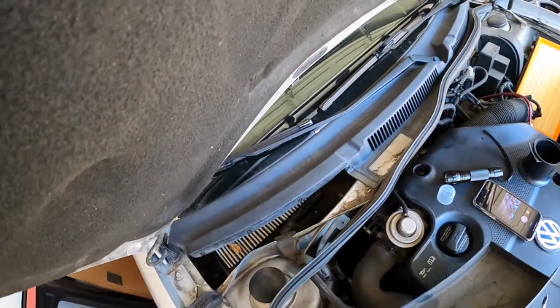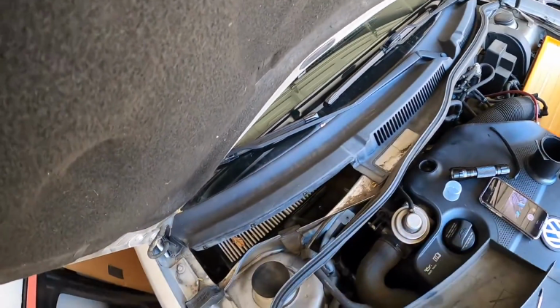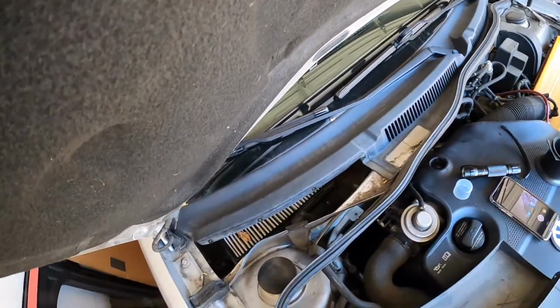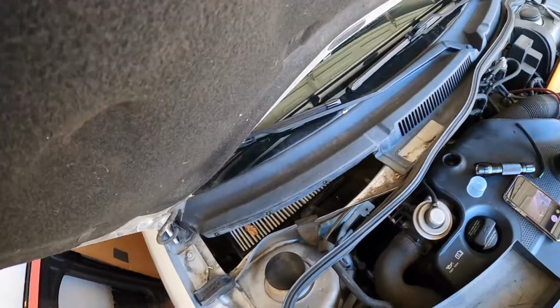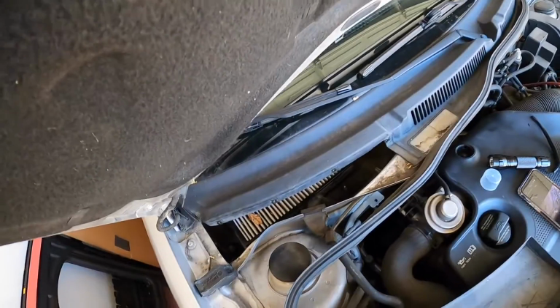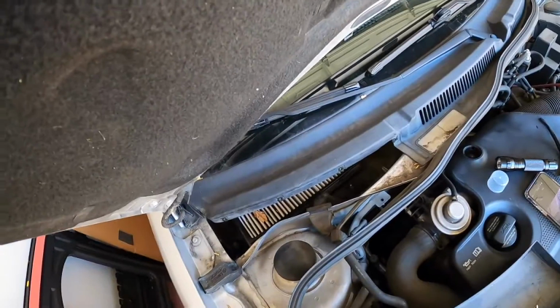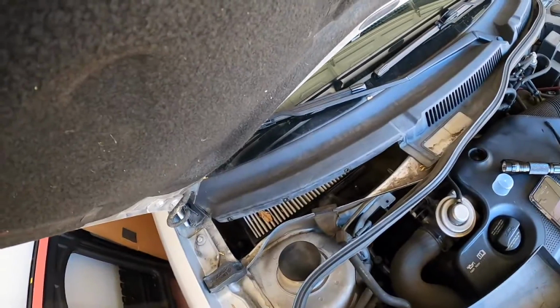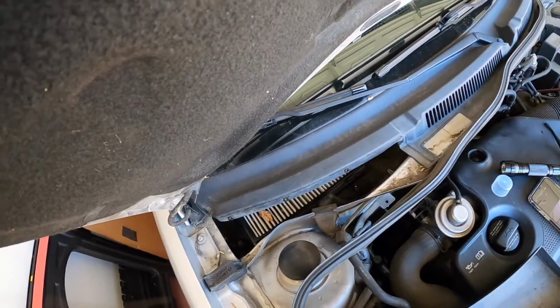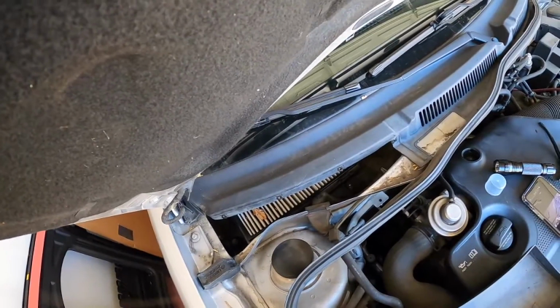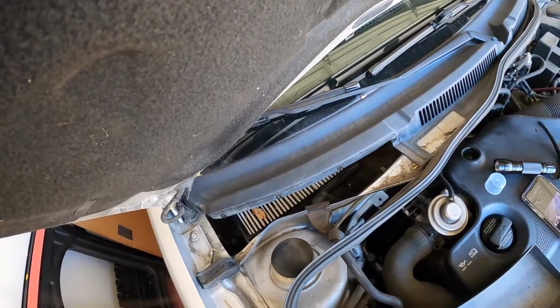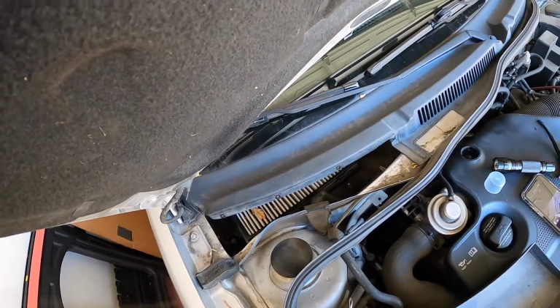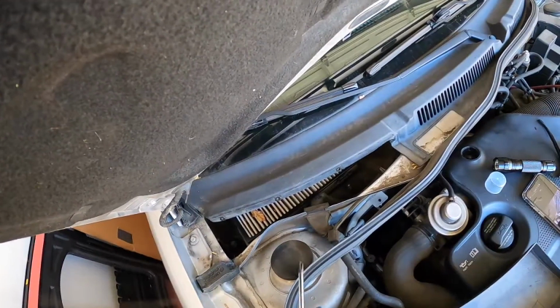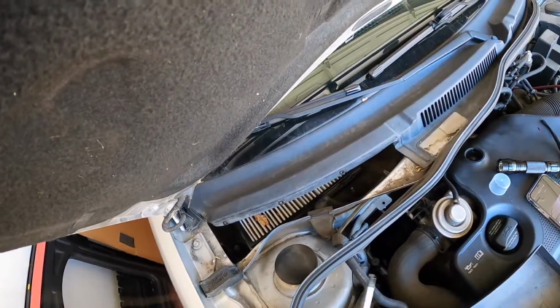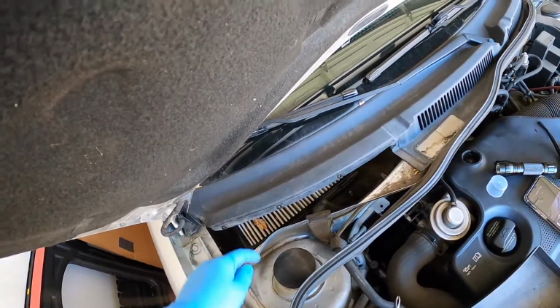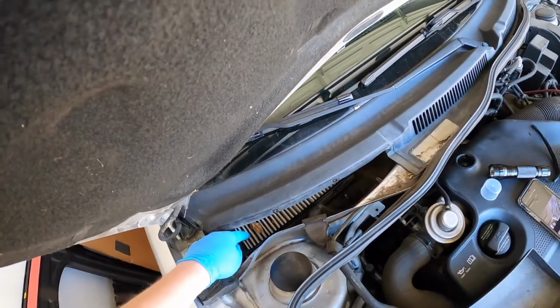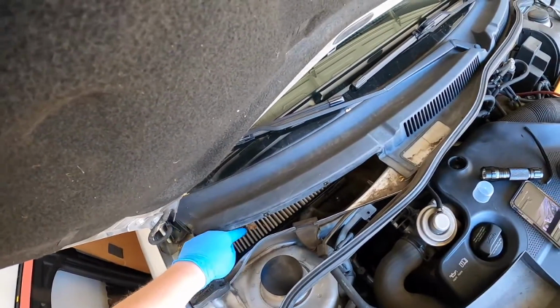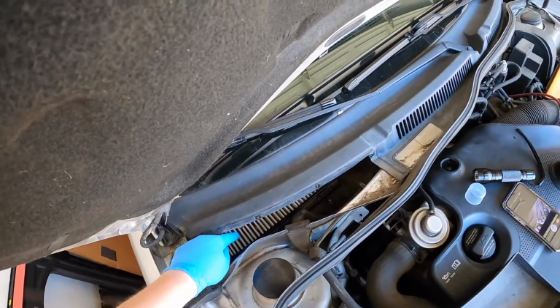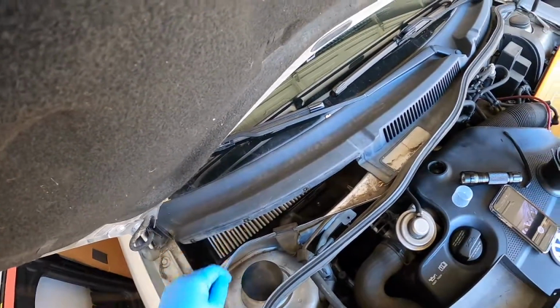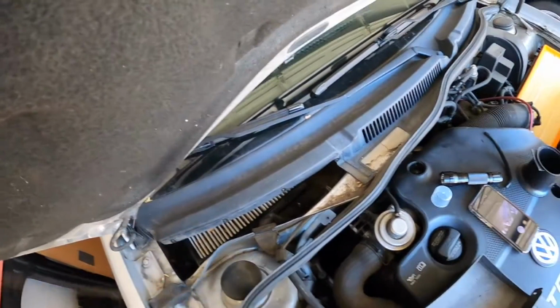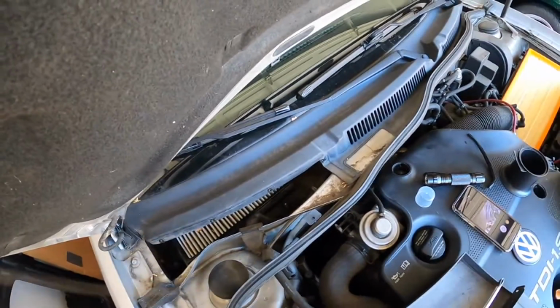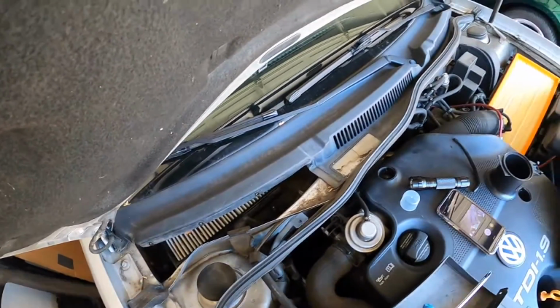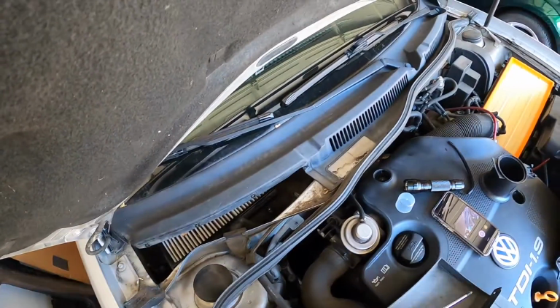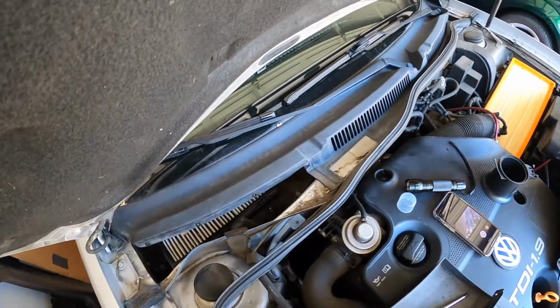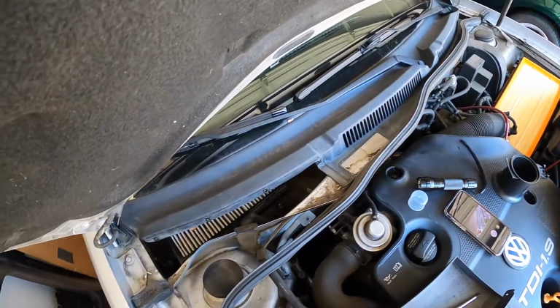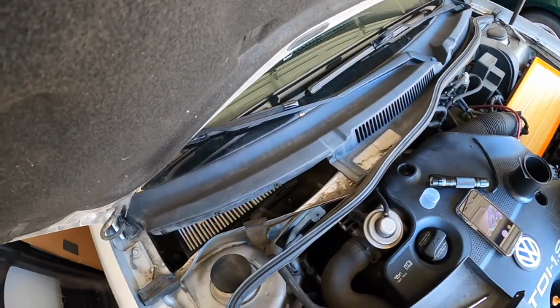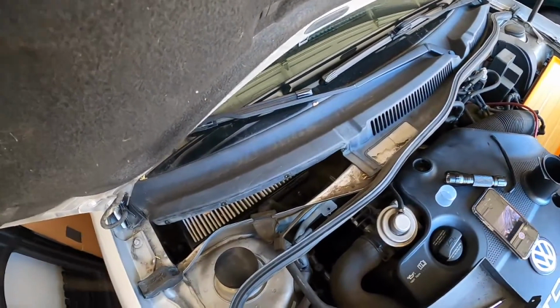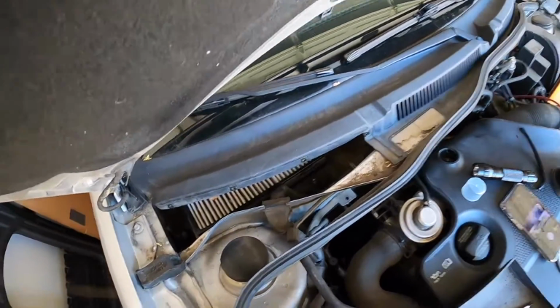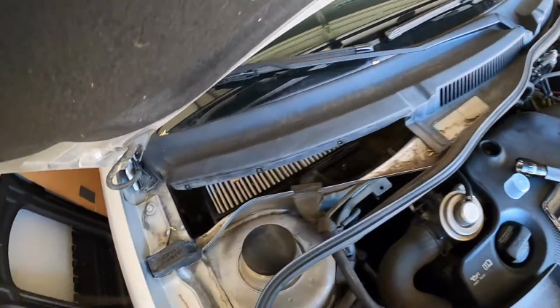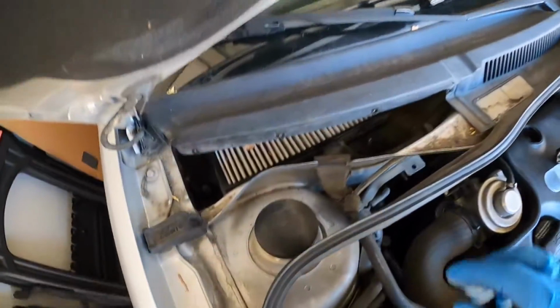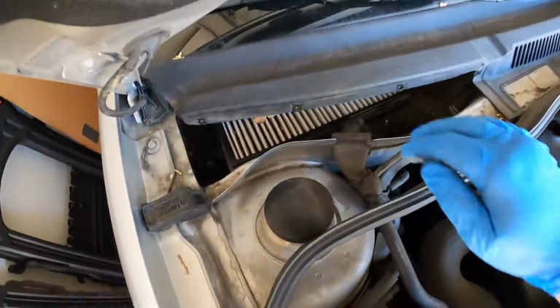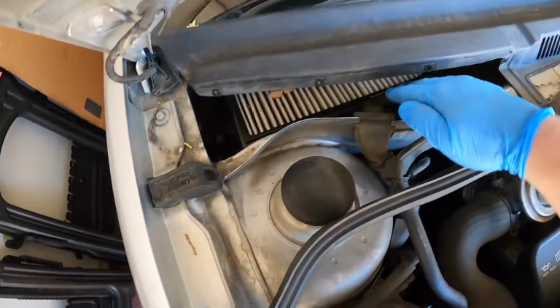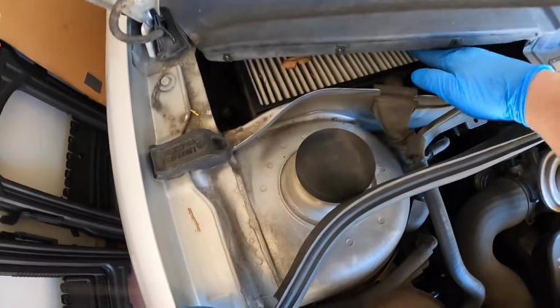And as you can see, it's down in there. You got leaves, you got dirt. That's why it is stinking pretty bad.